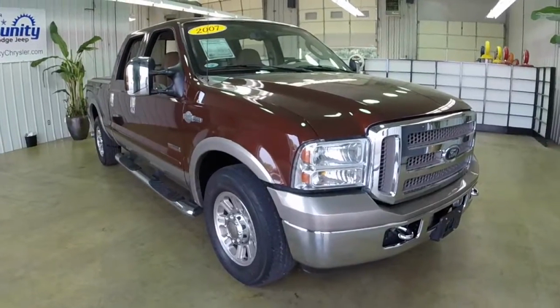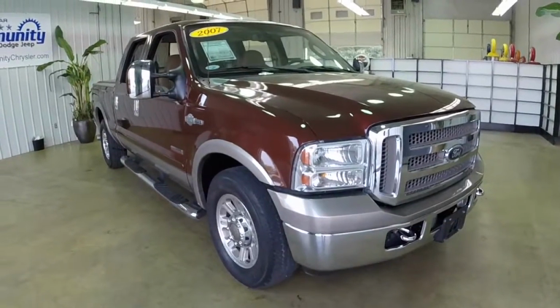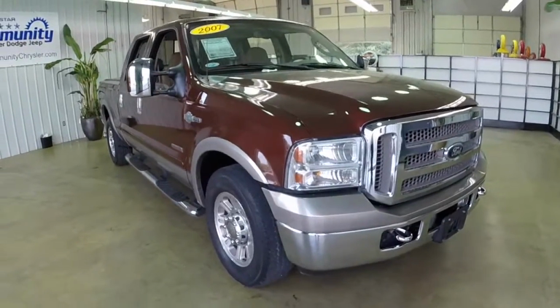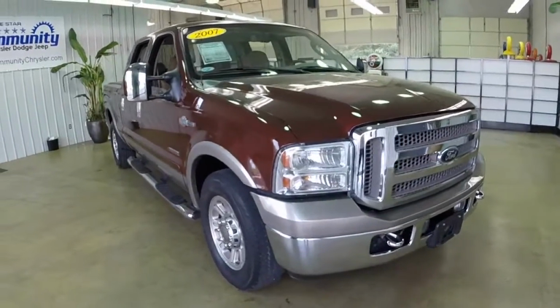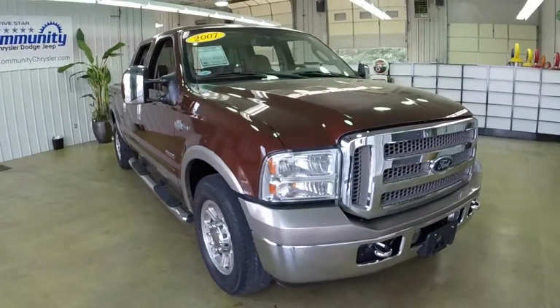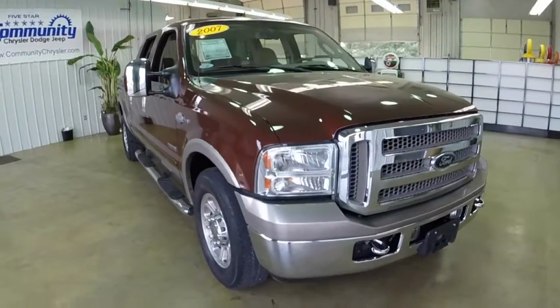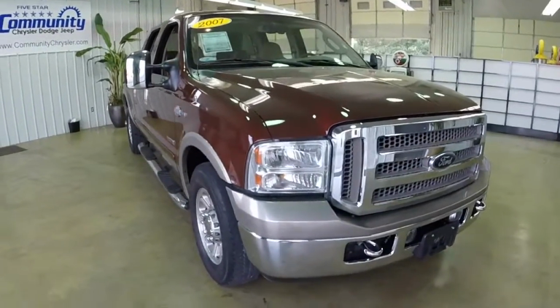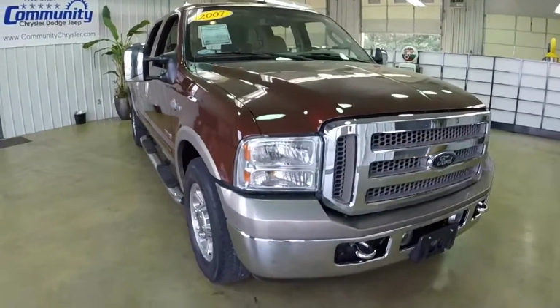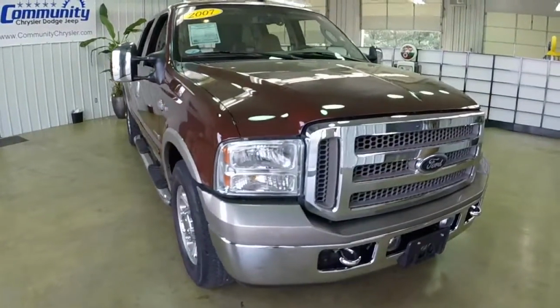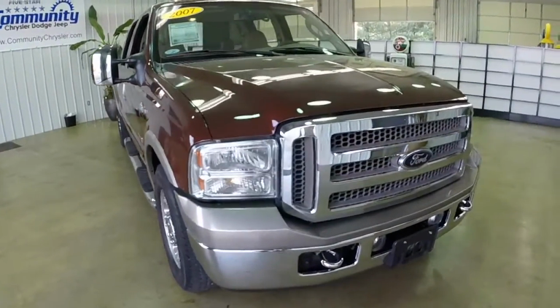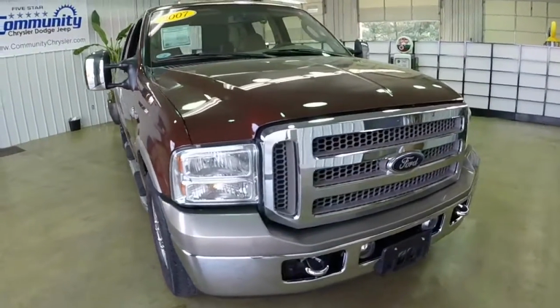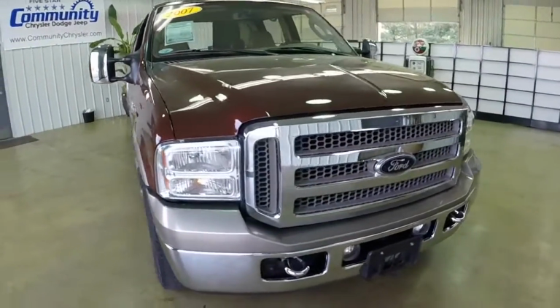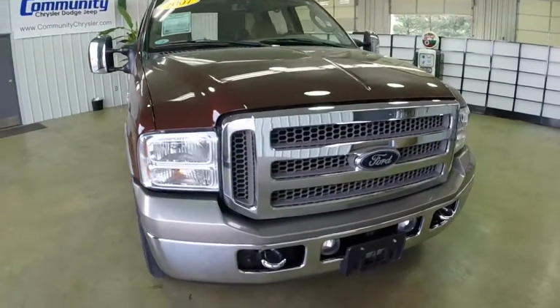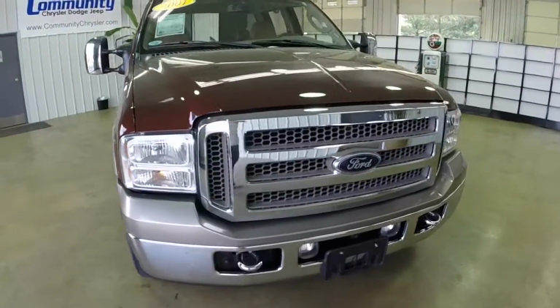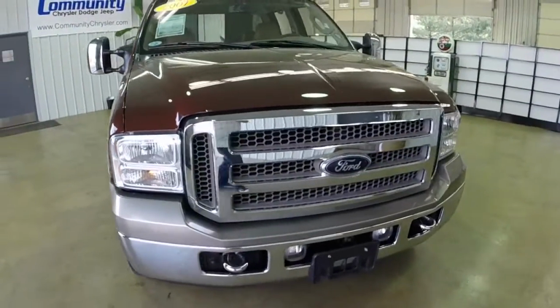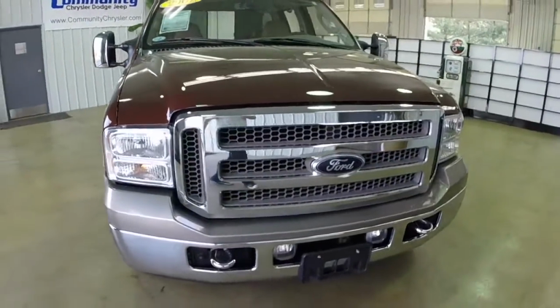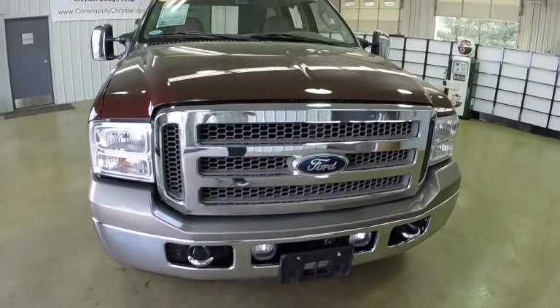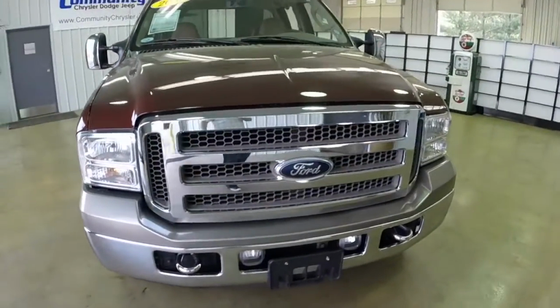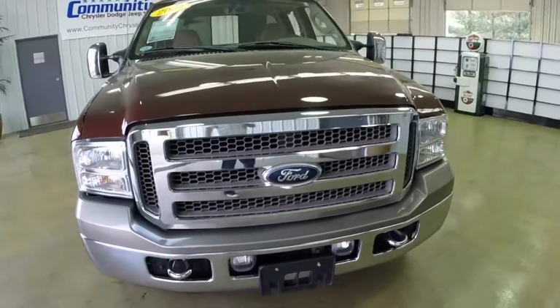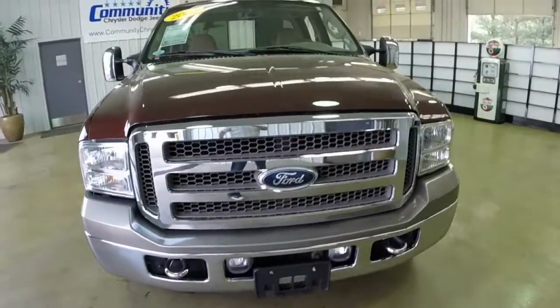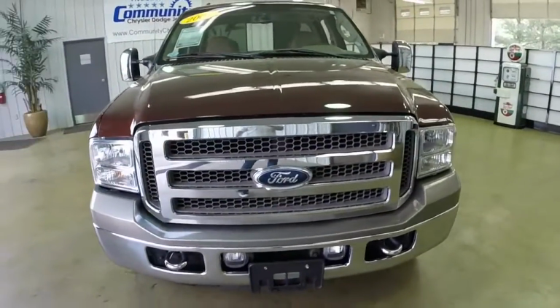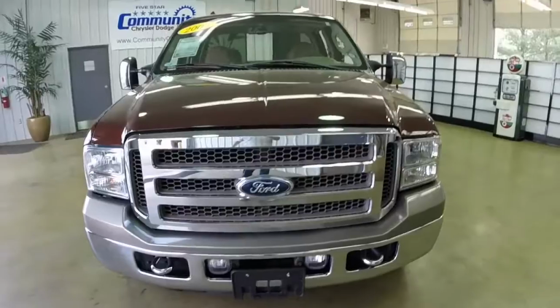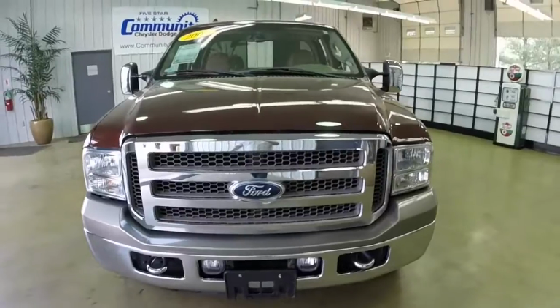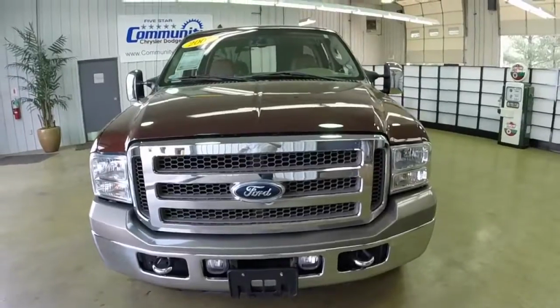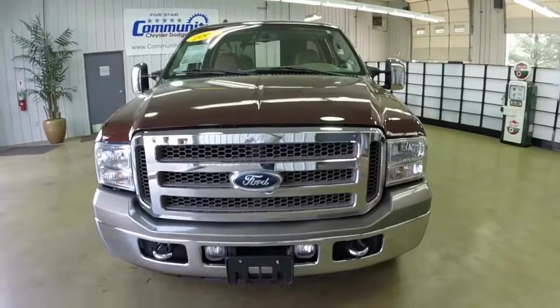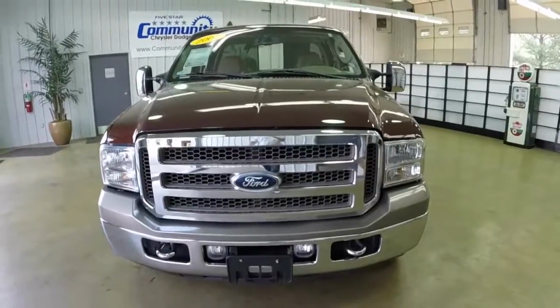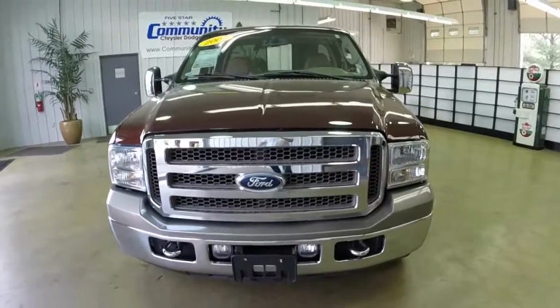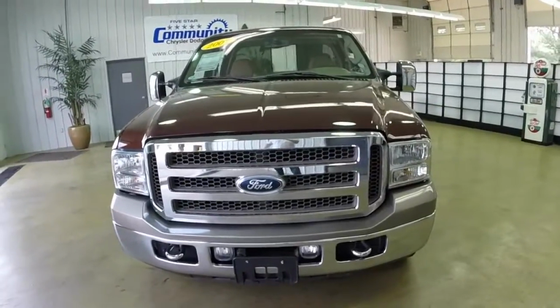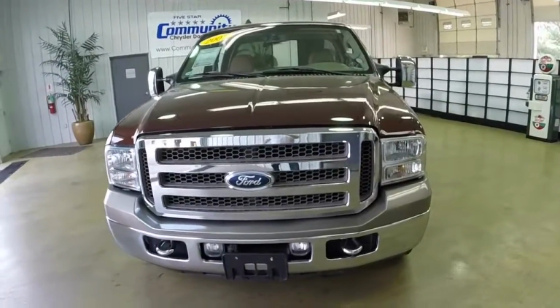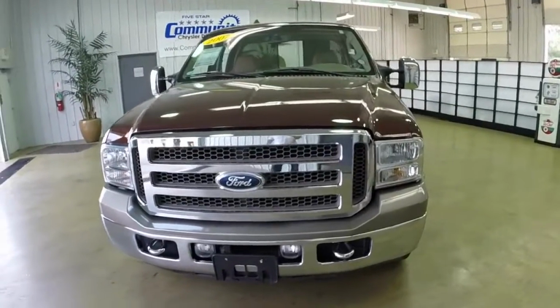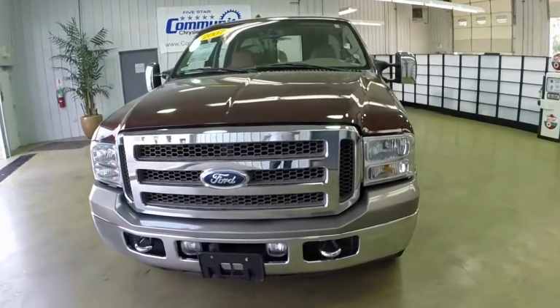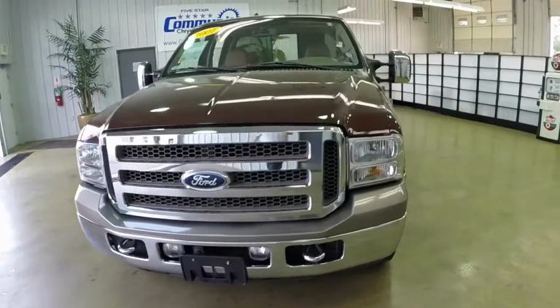Hello everyone, today we're going to take a quick walk-around look at this 2007 Ford F-250 King Ranch.